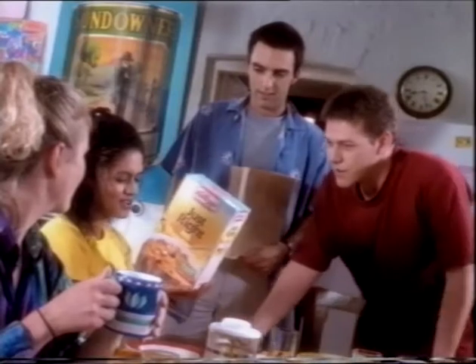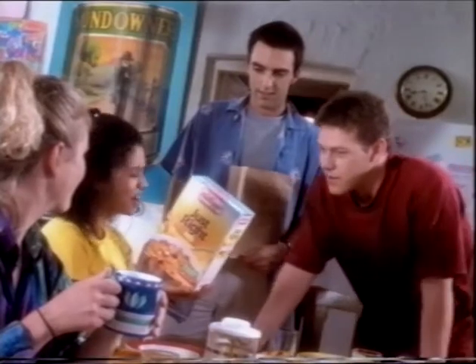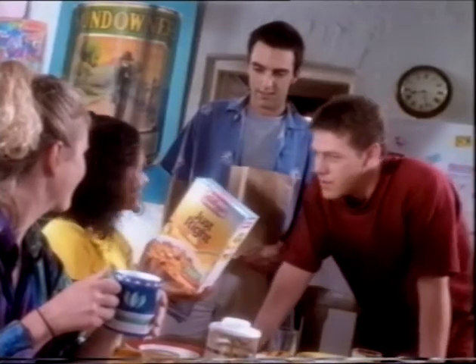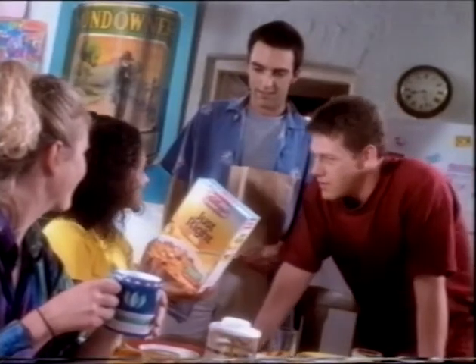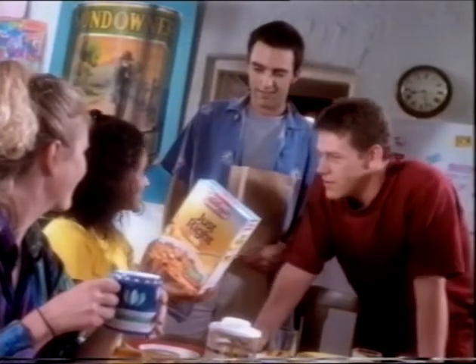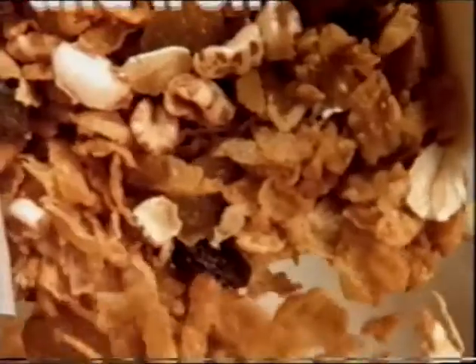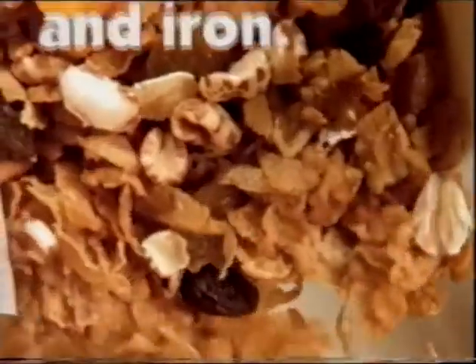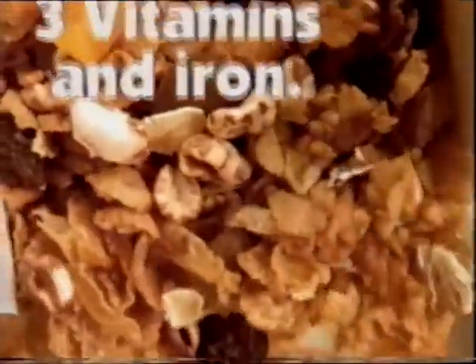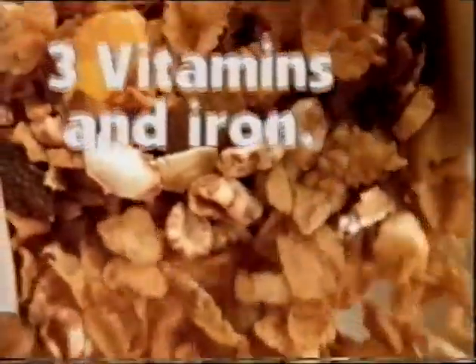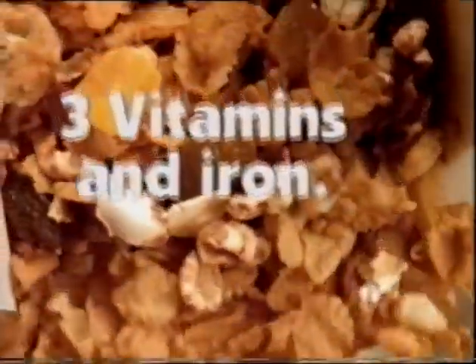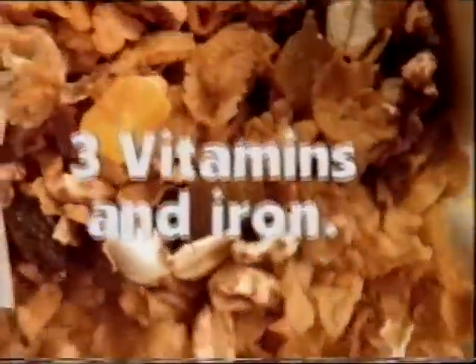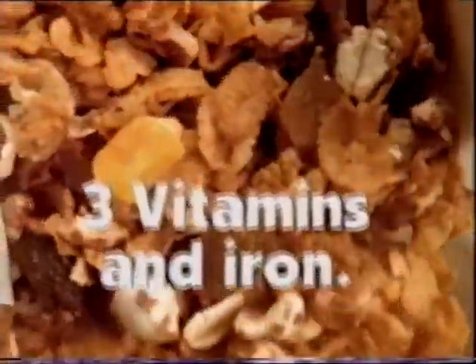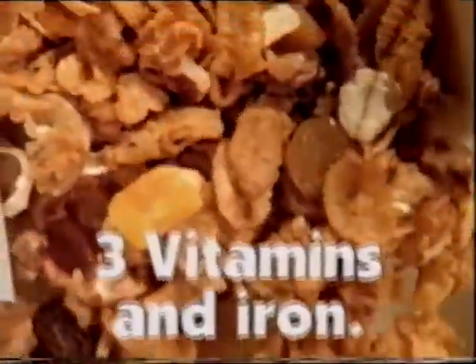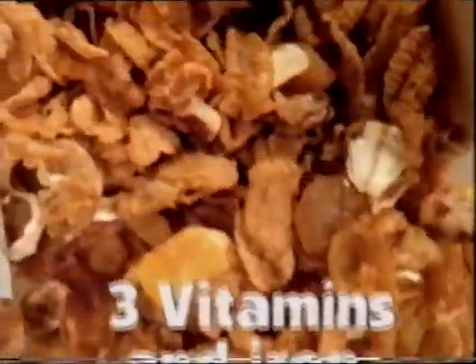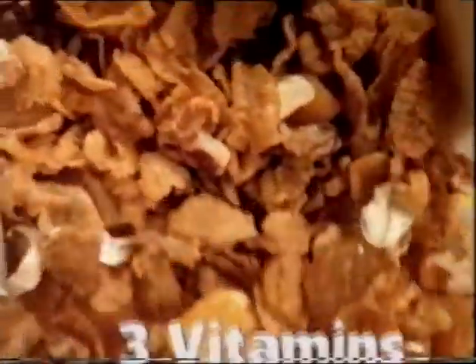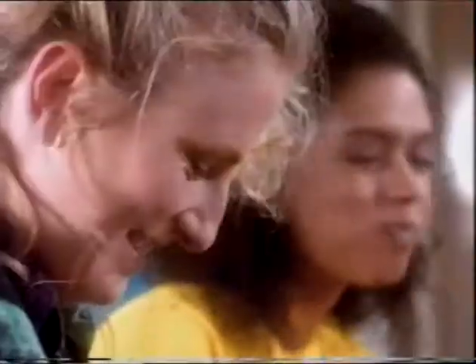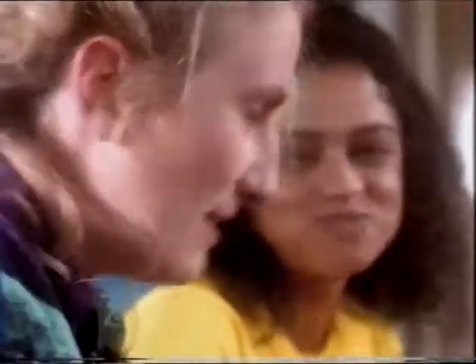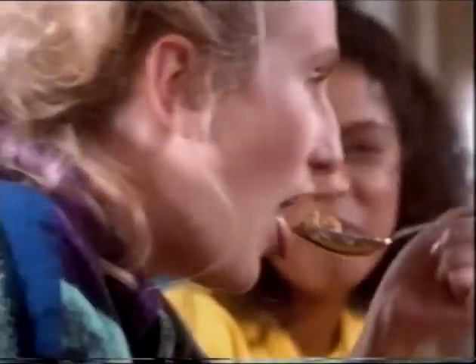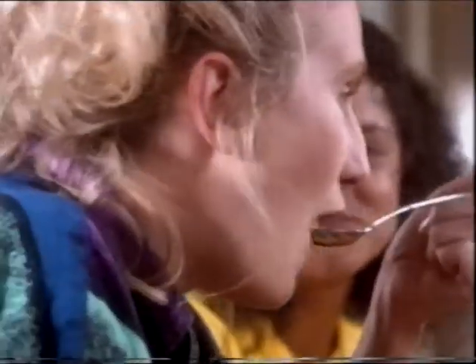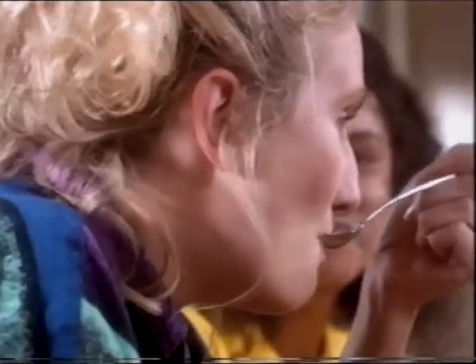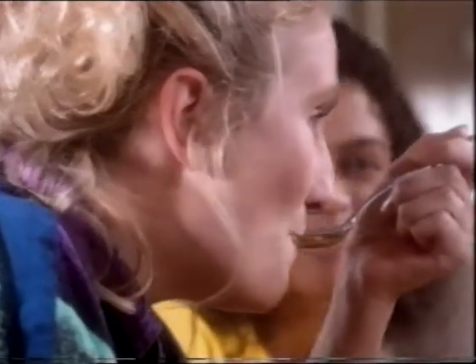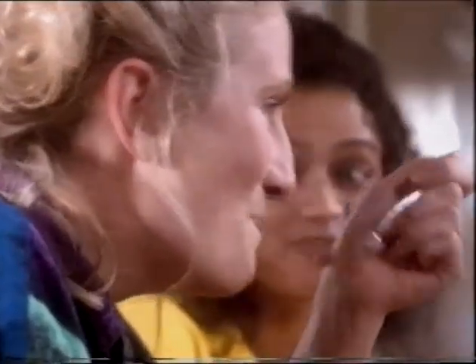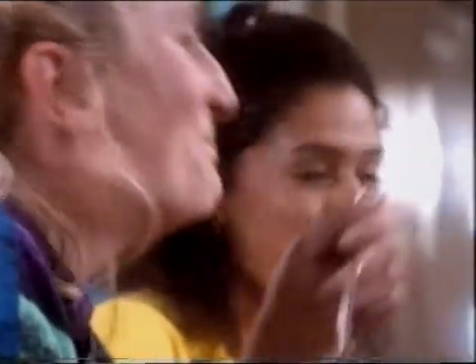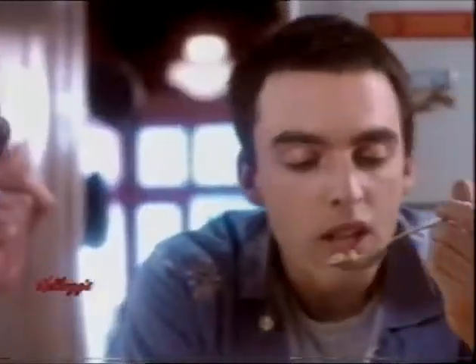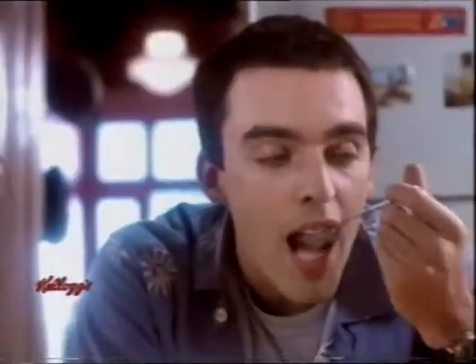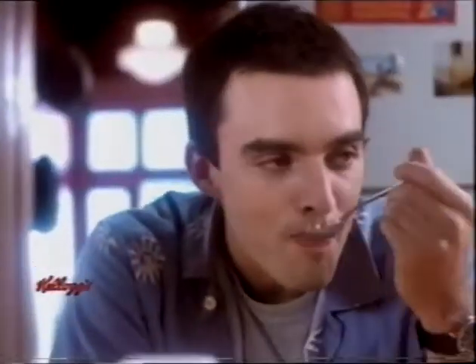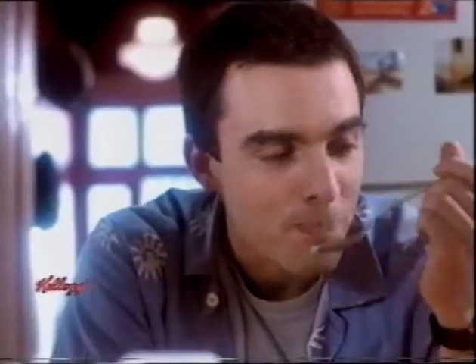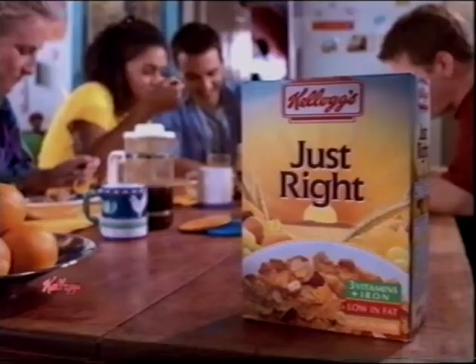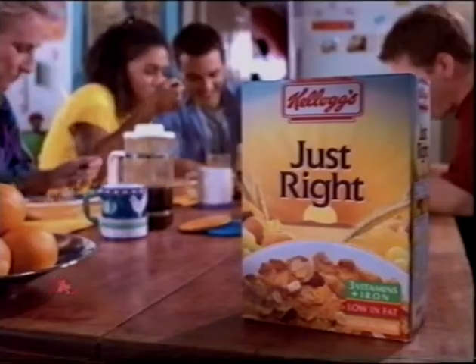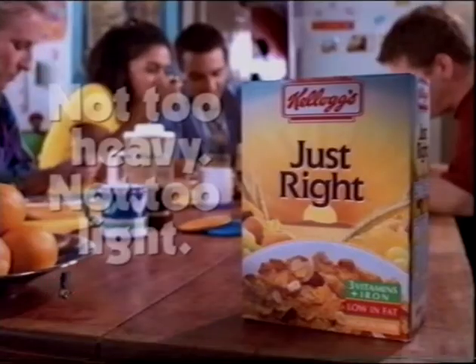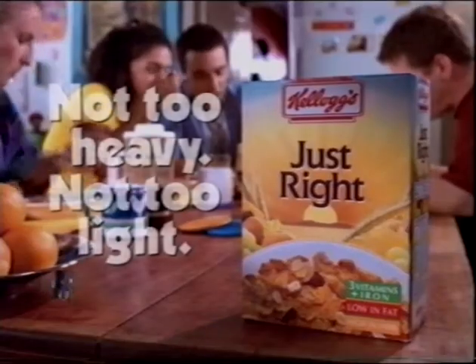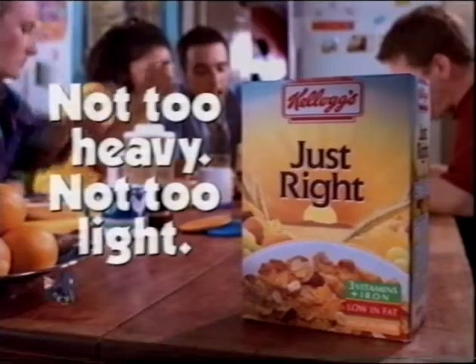Kellogg's Just Right. It's the unique combination of ingredients that makes Kellogg's Just Right. Mmm. Just right.